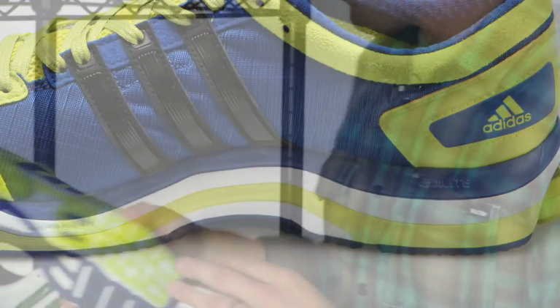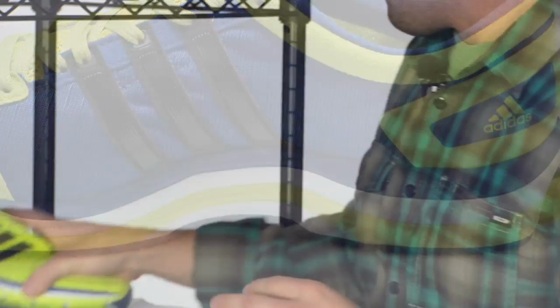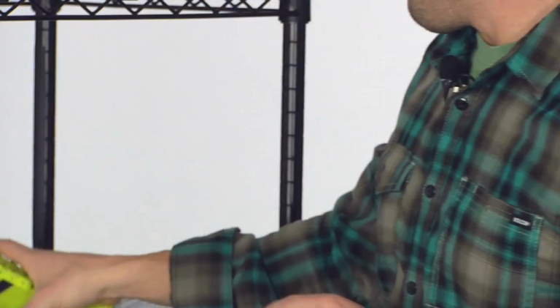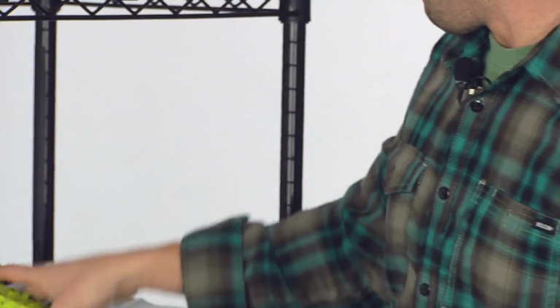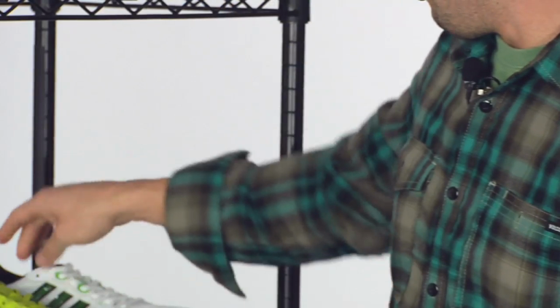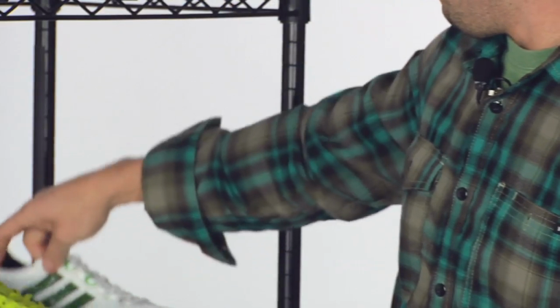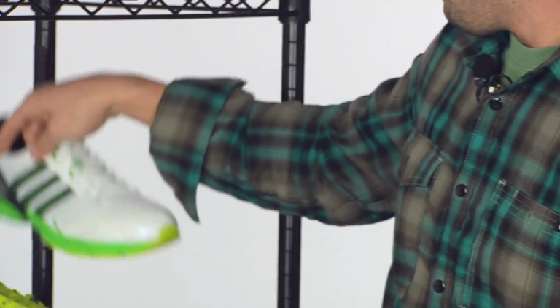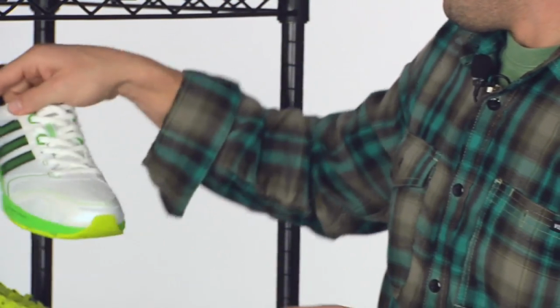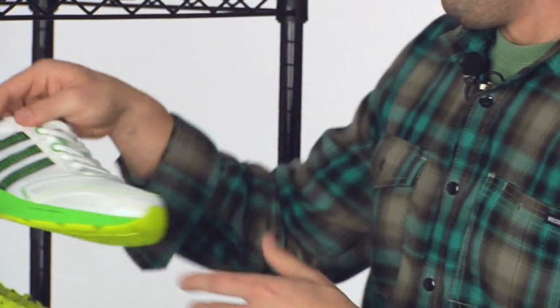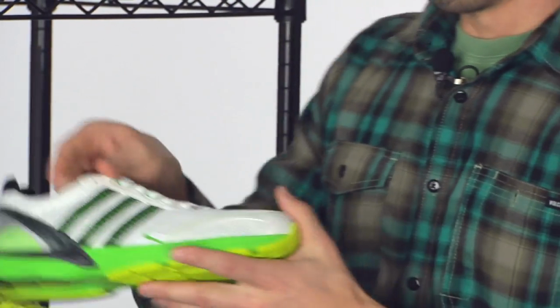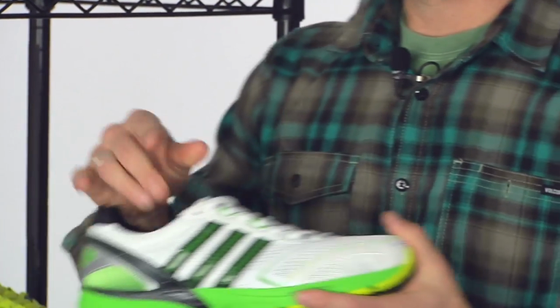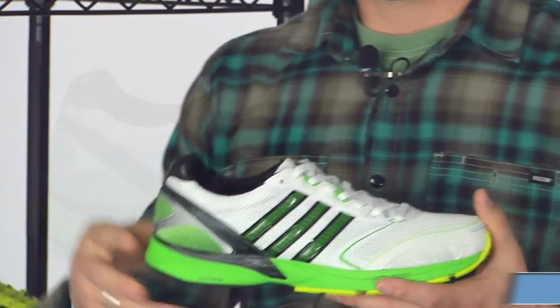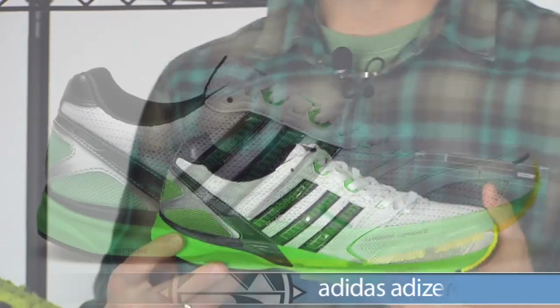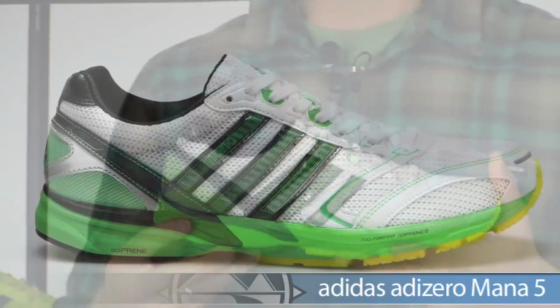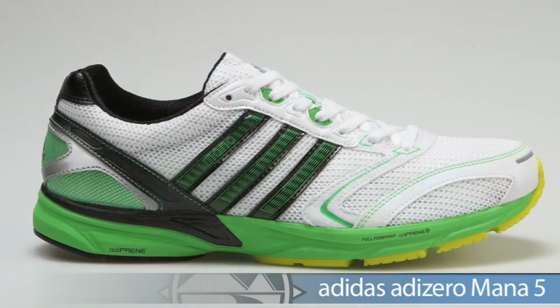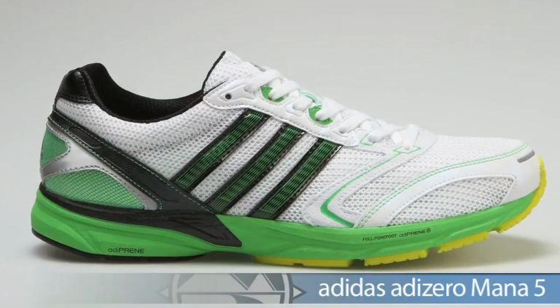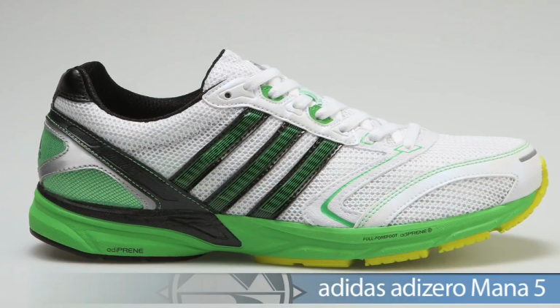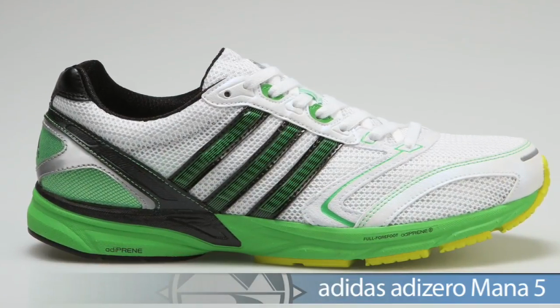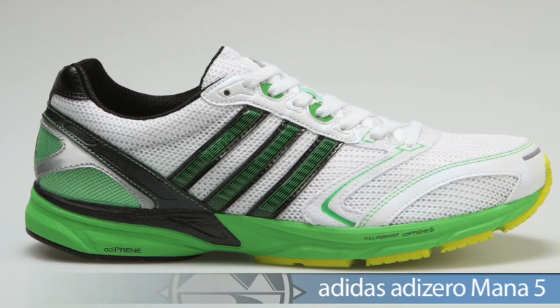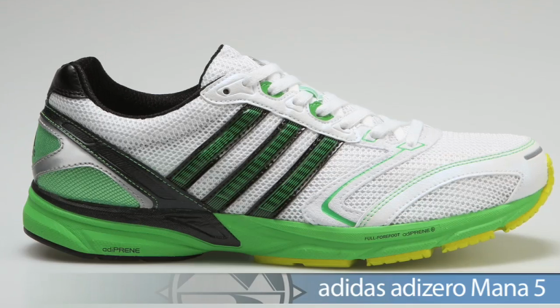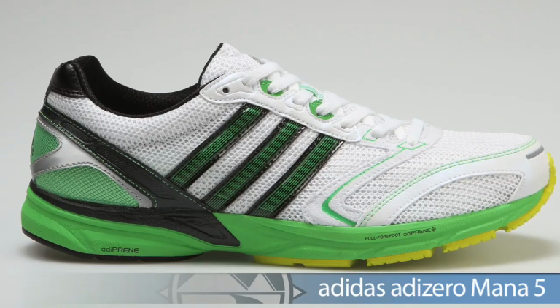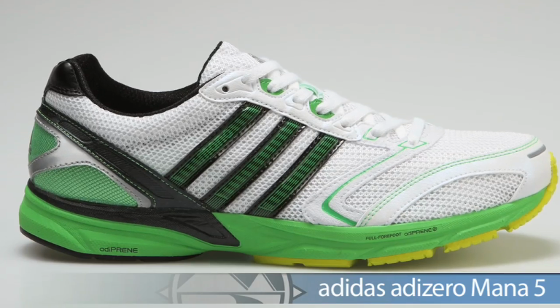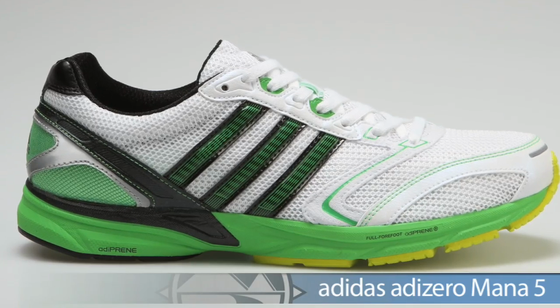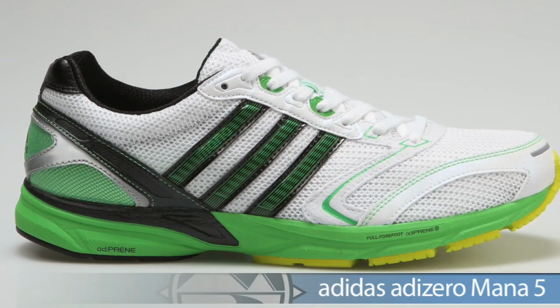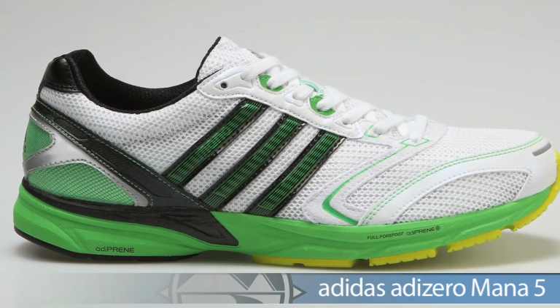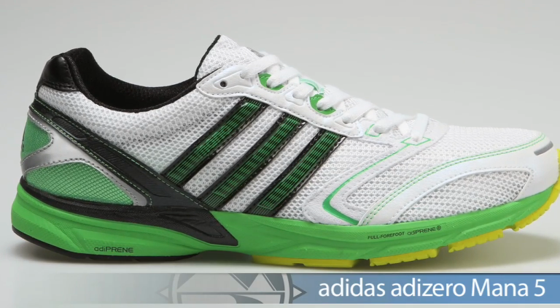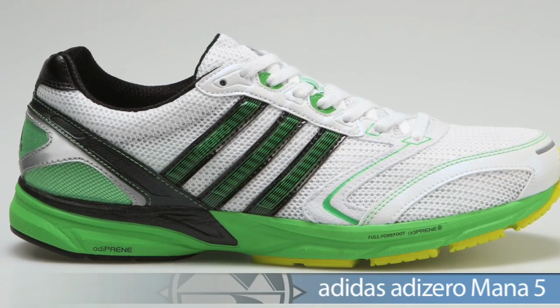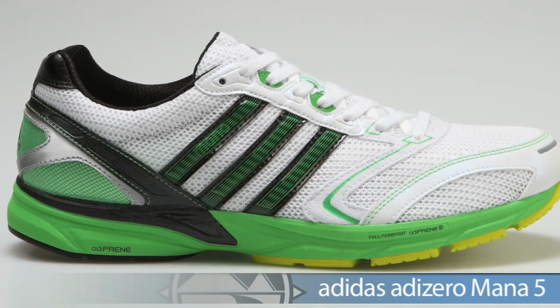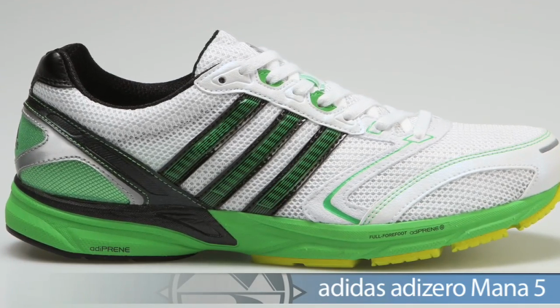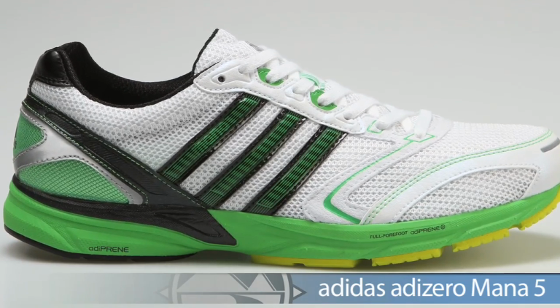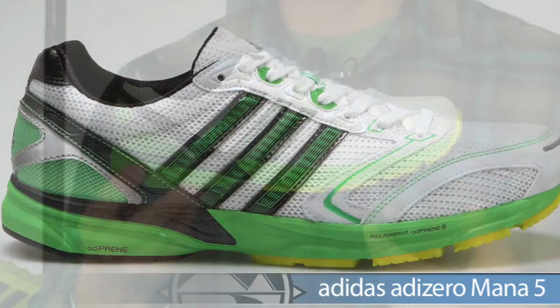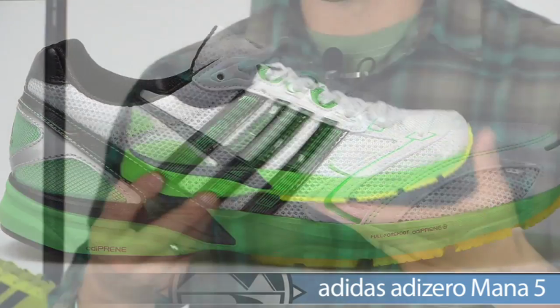And then for all your racing needs — a straight racer — we have the Moda 5 from Adidas.